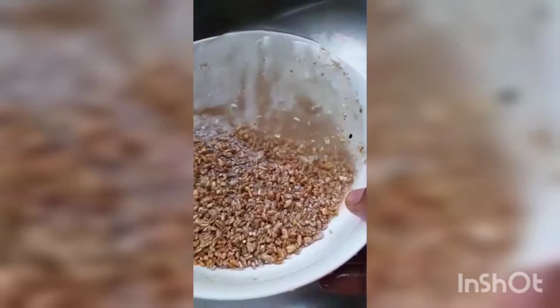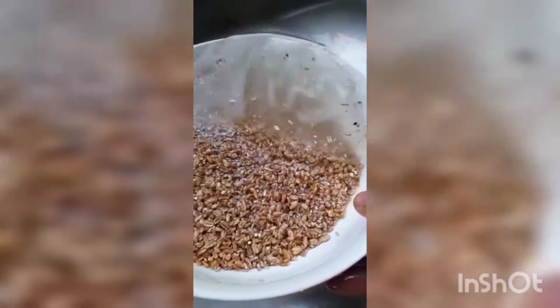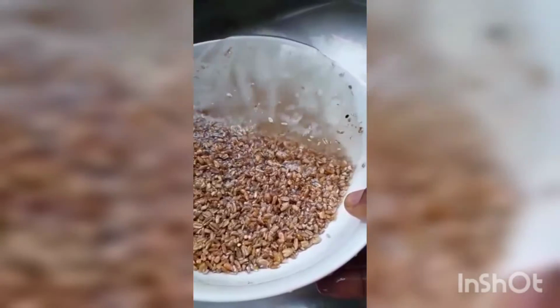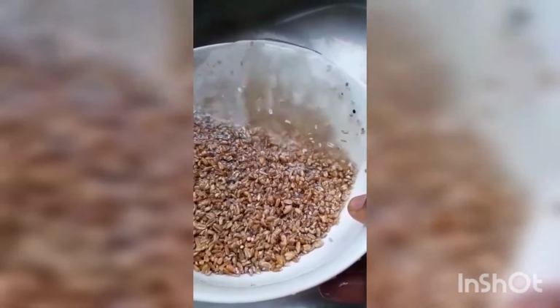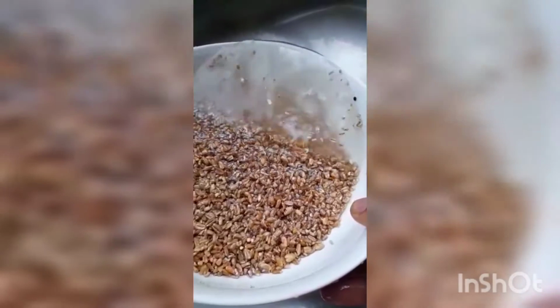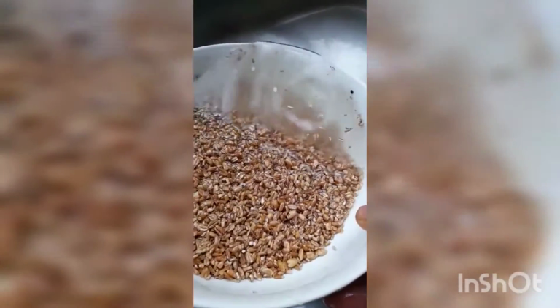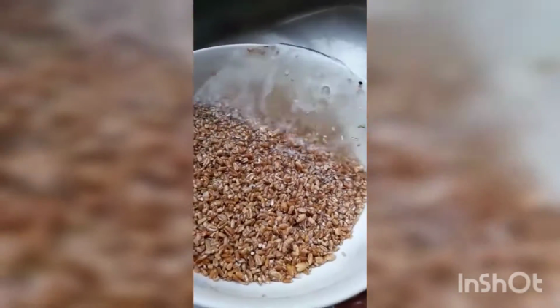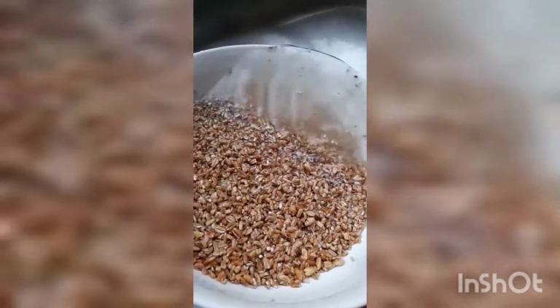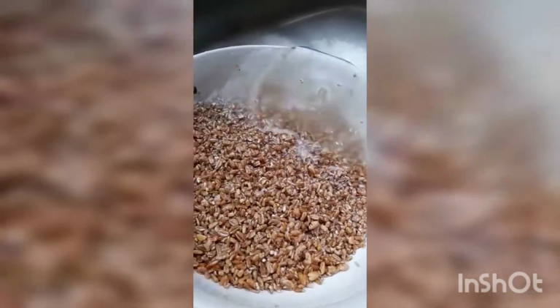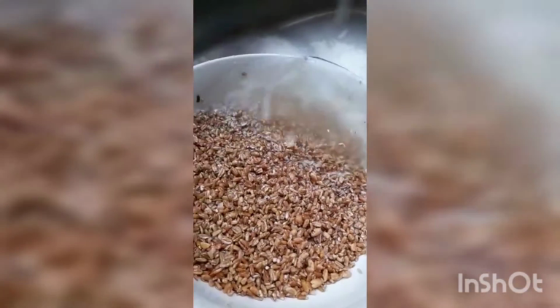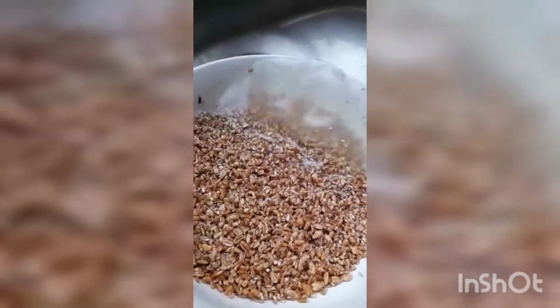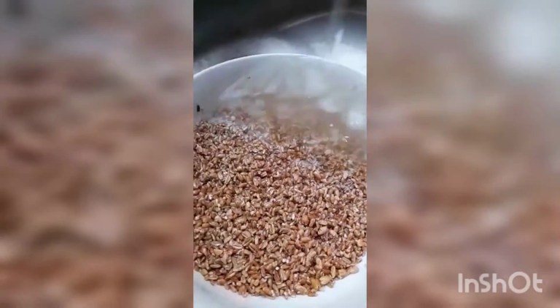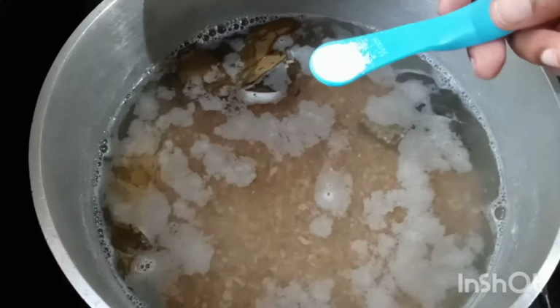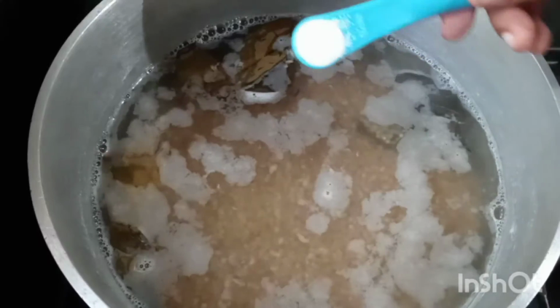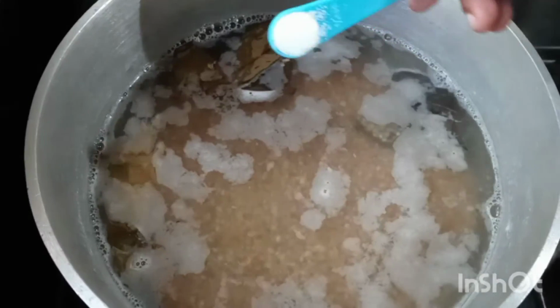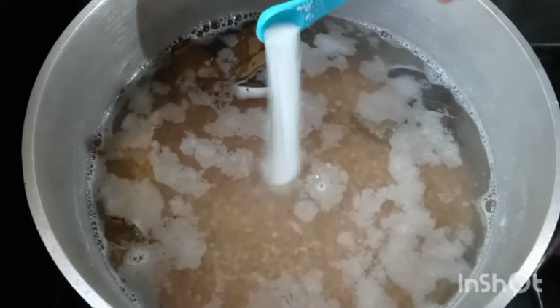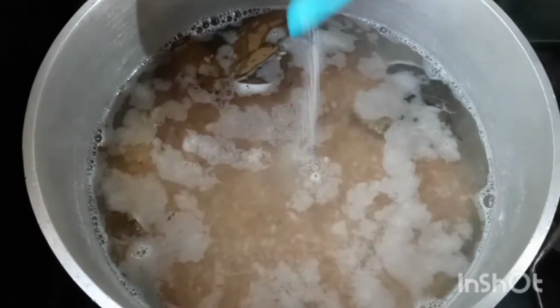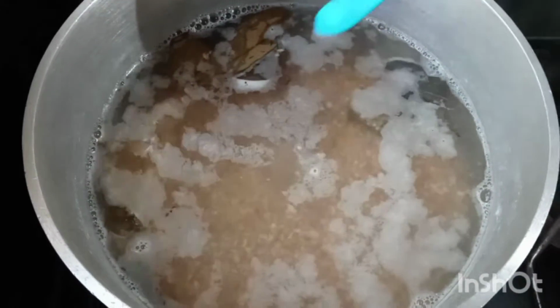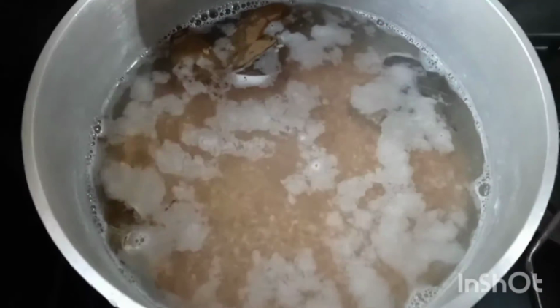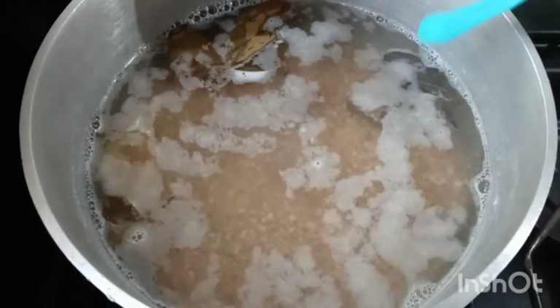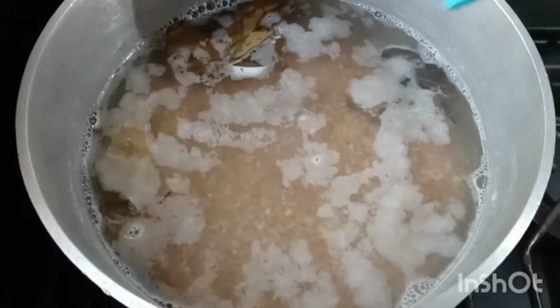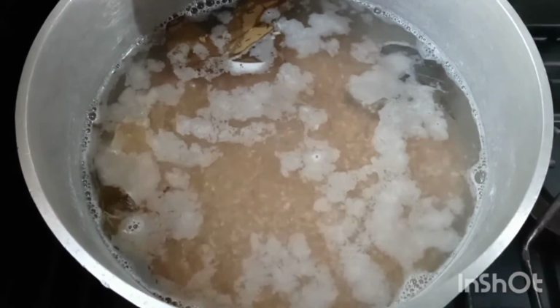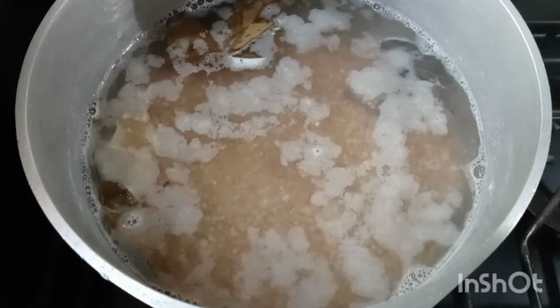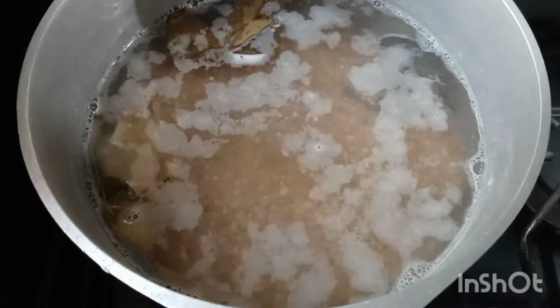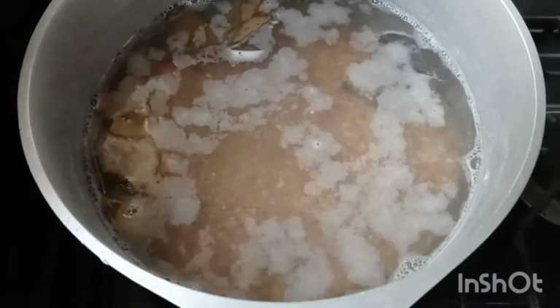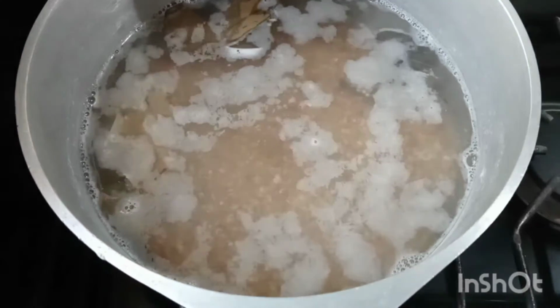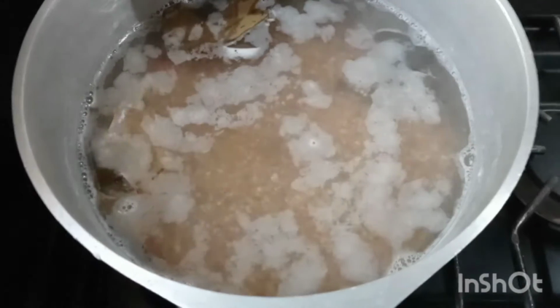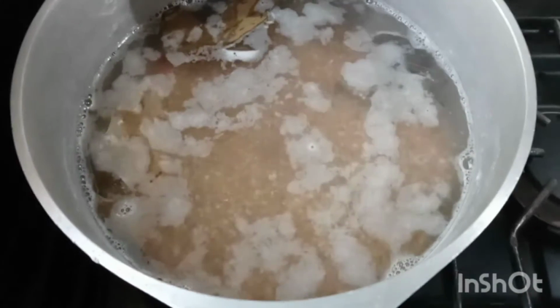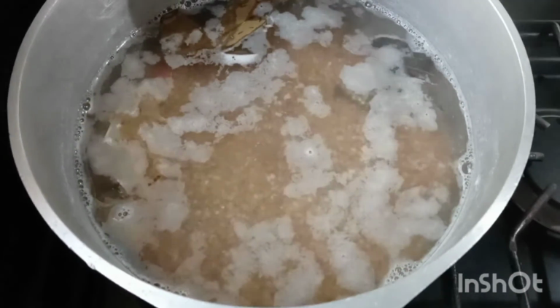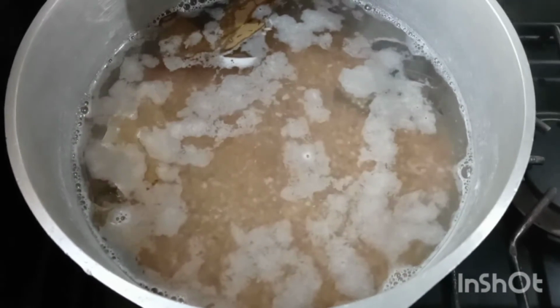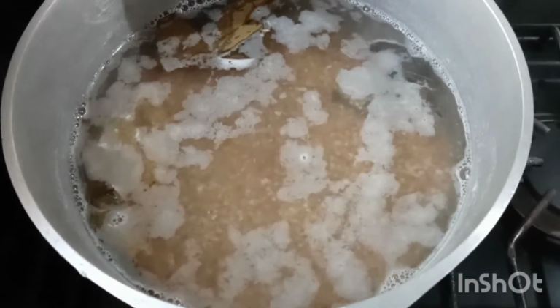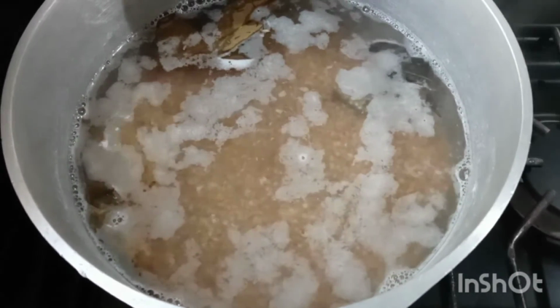Just like when you wash rice. You put the sugar in the water.